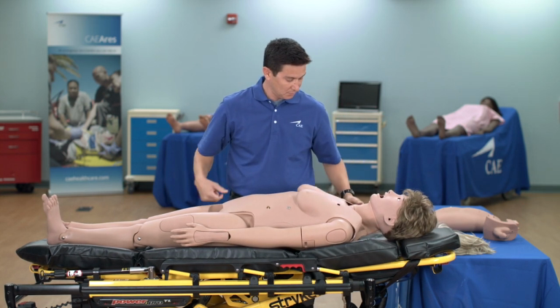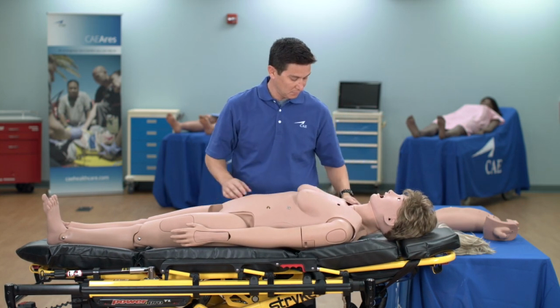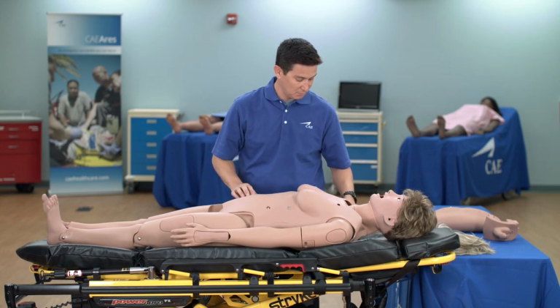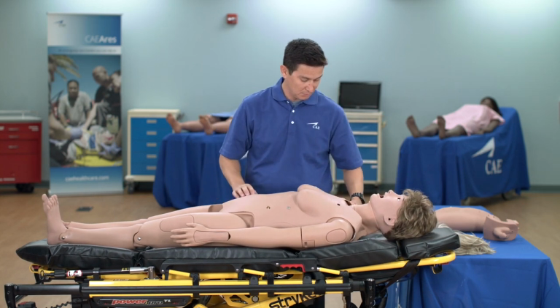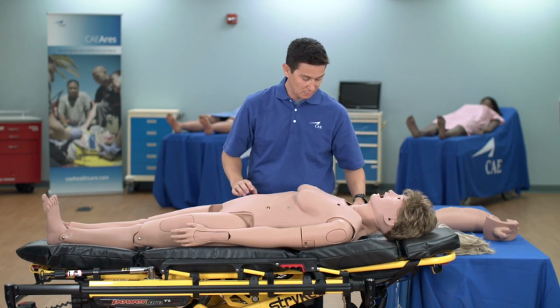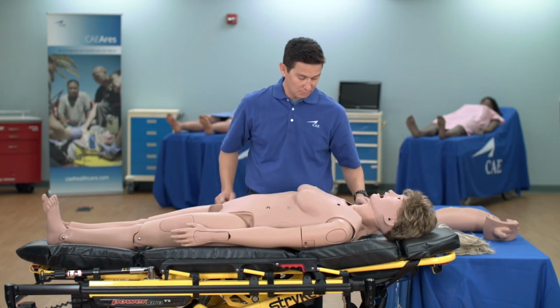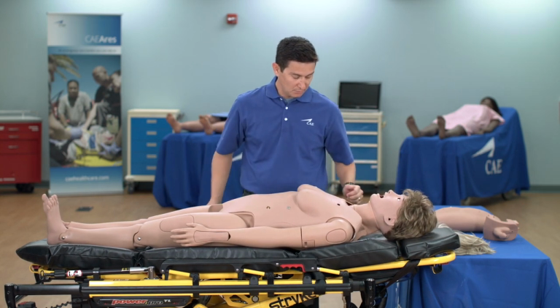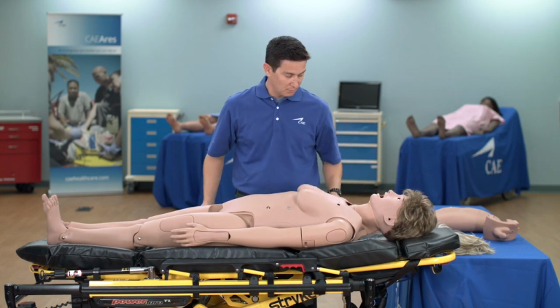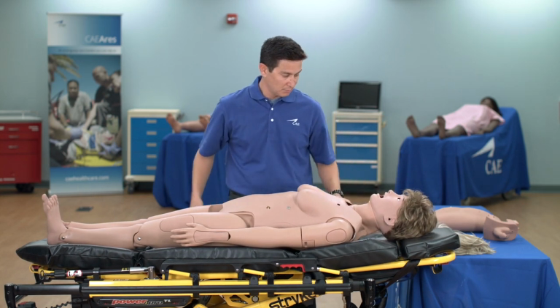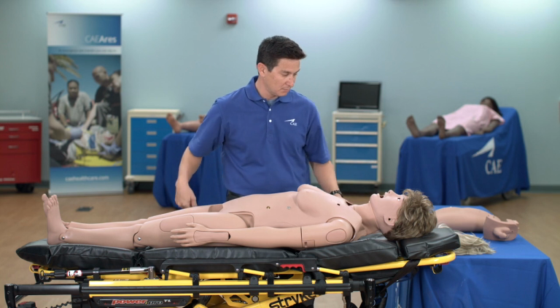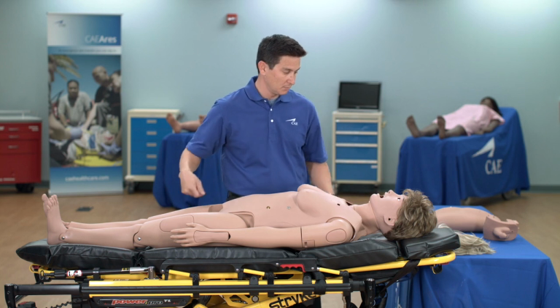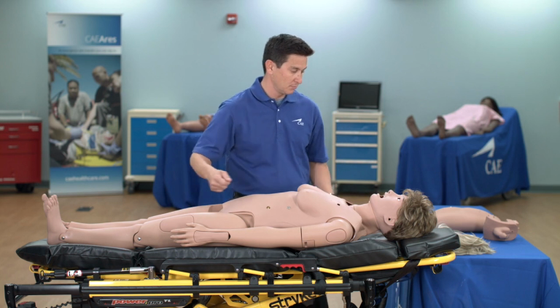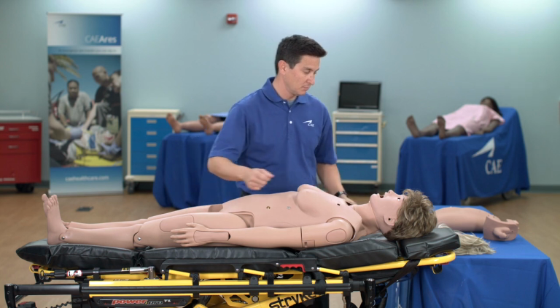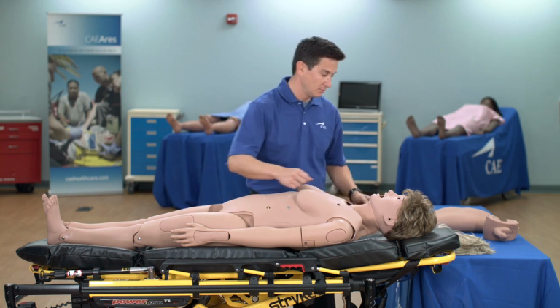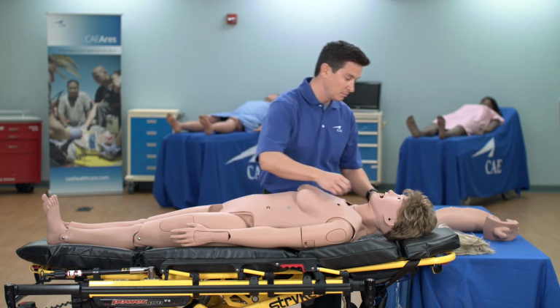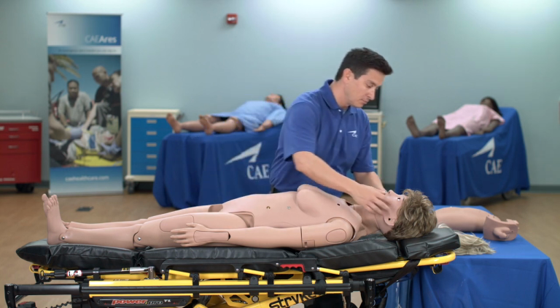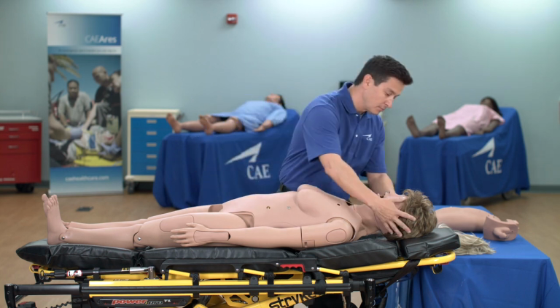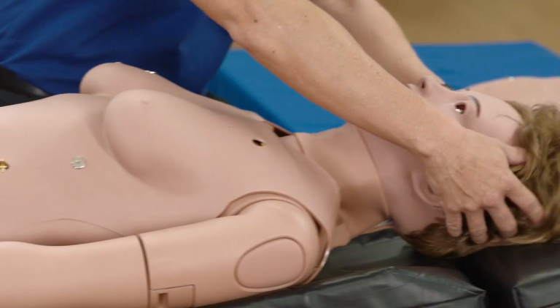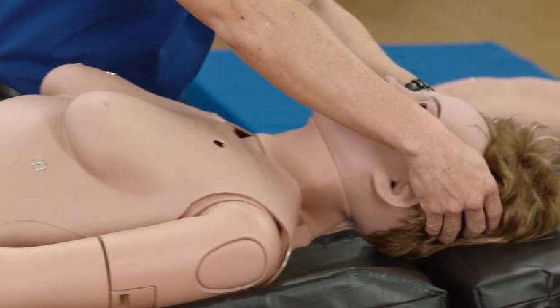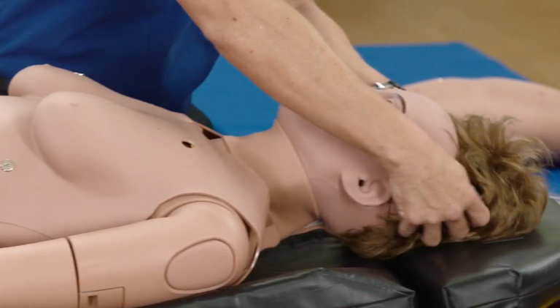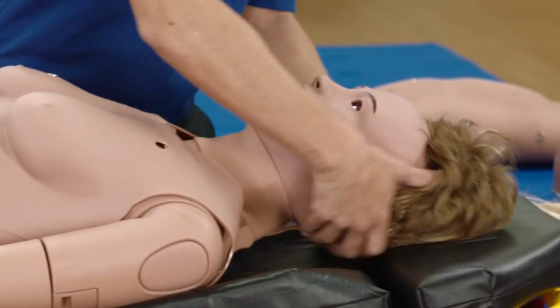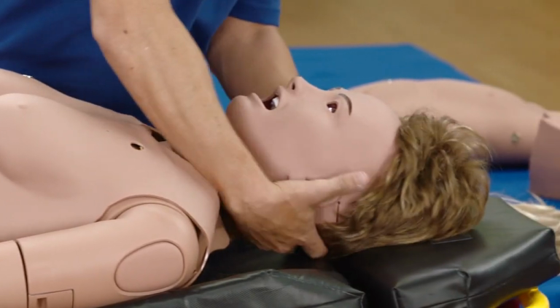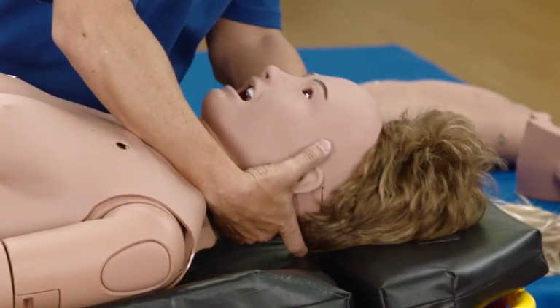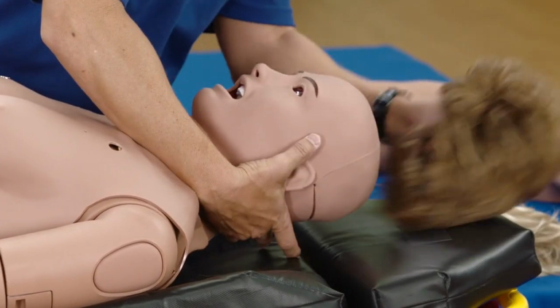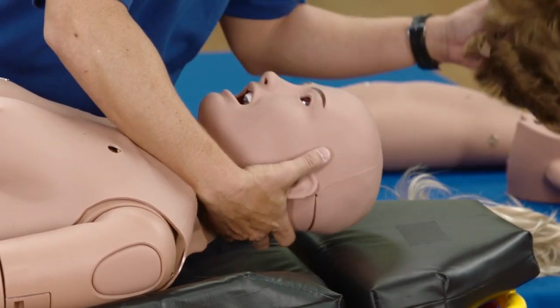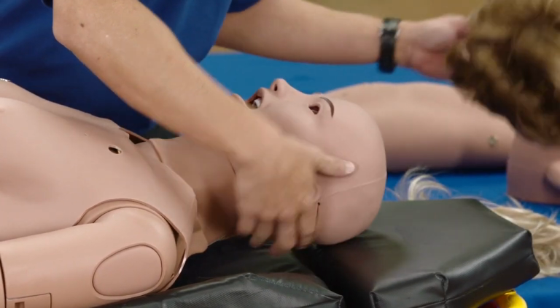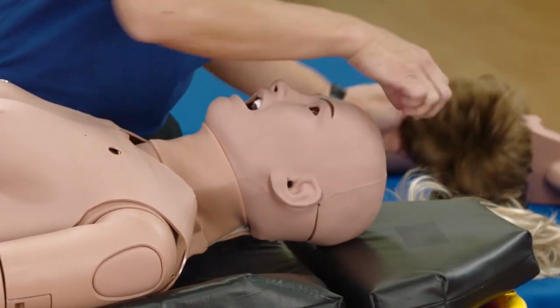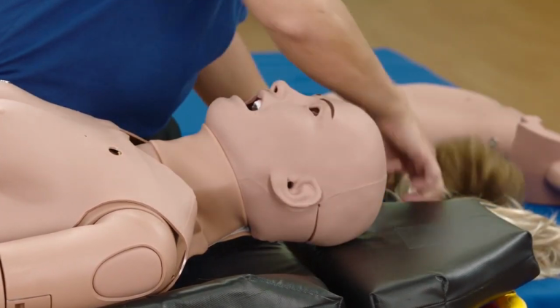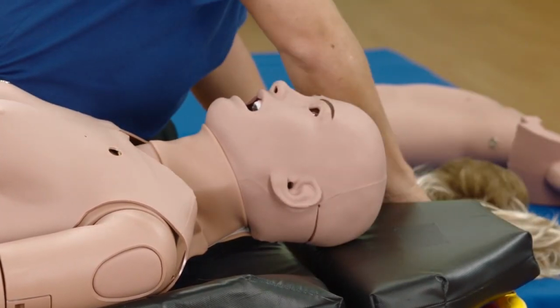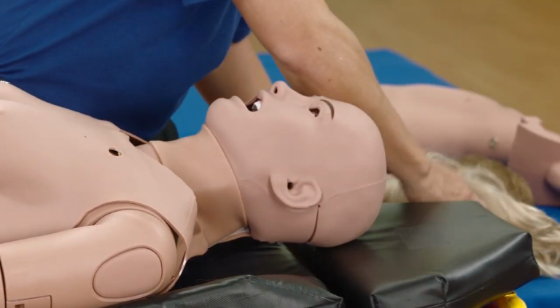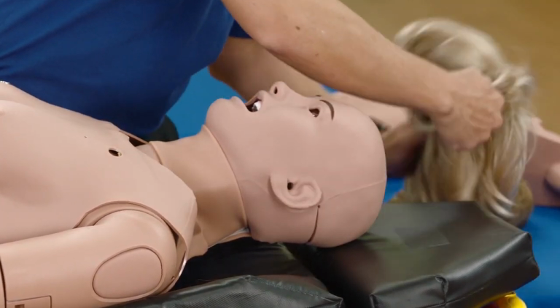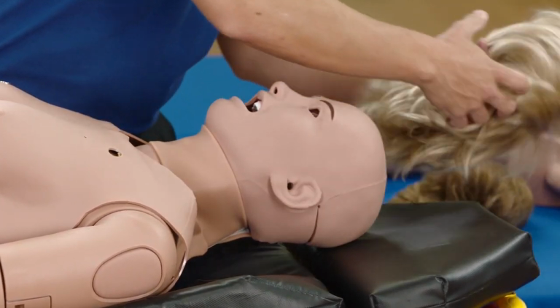If necessary or desired, remove the wig and place the new wig on ARI's head.